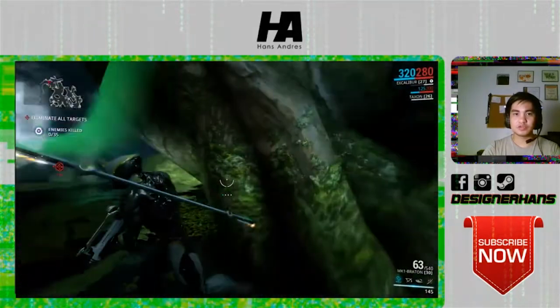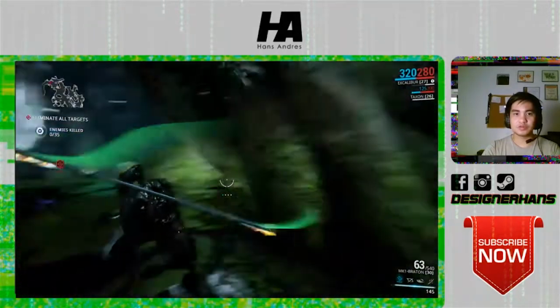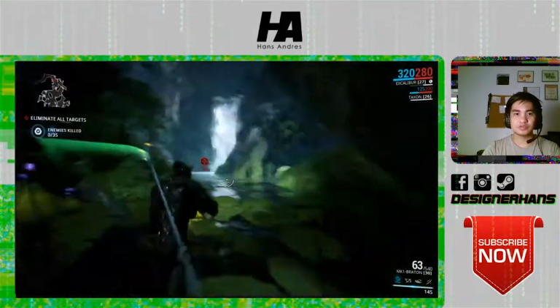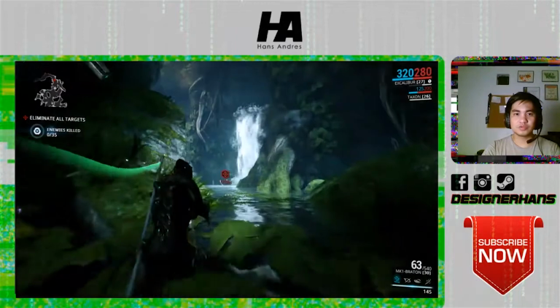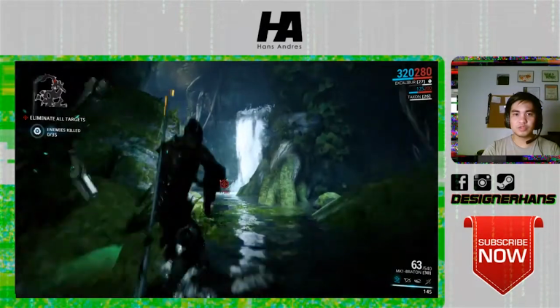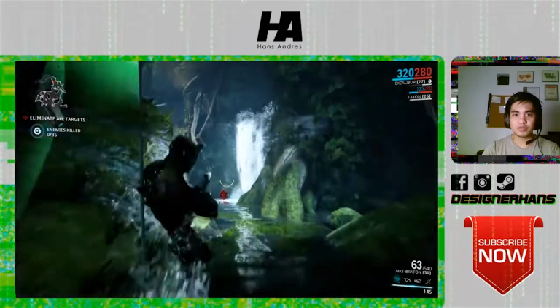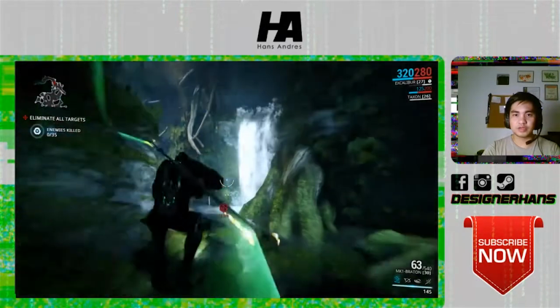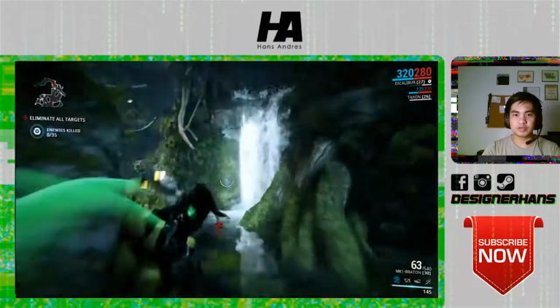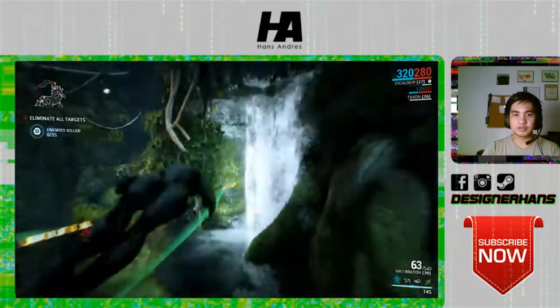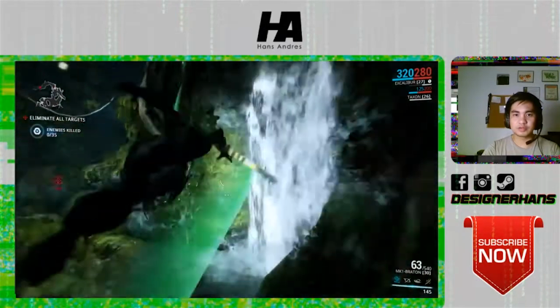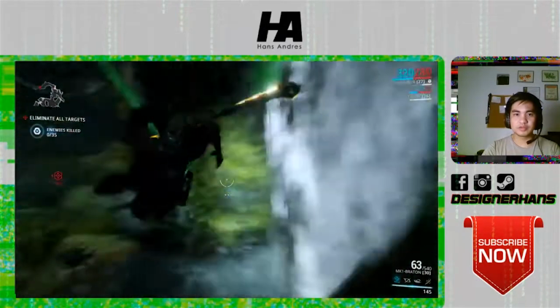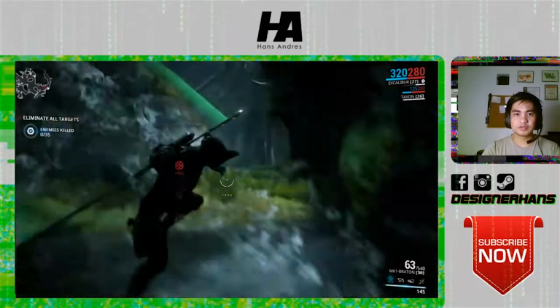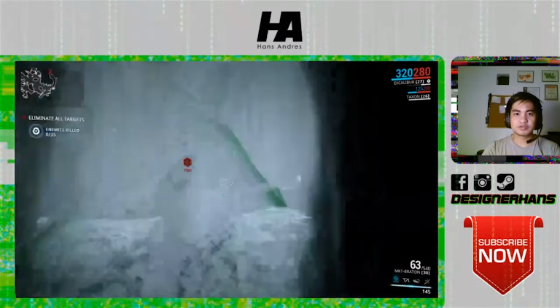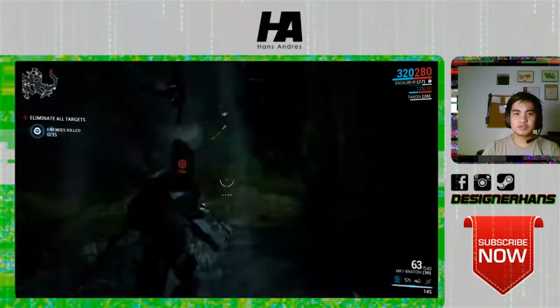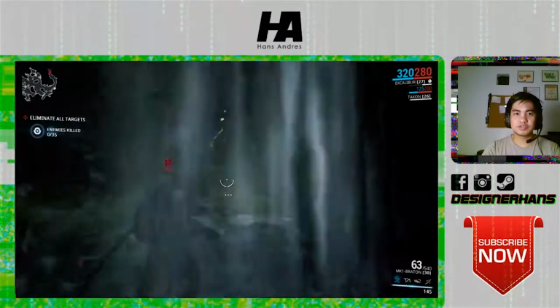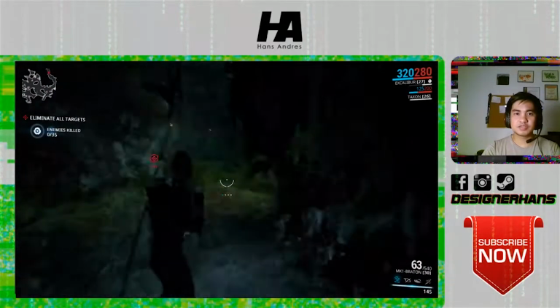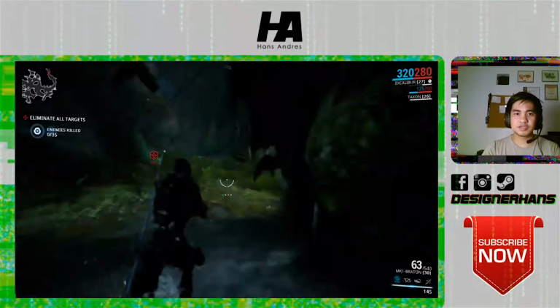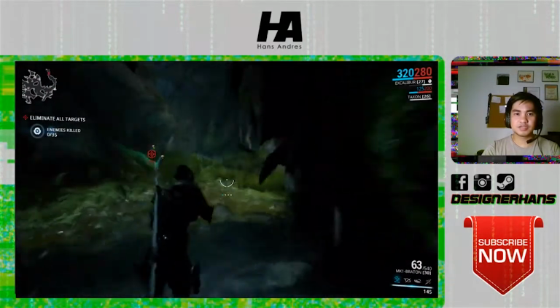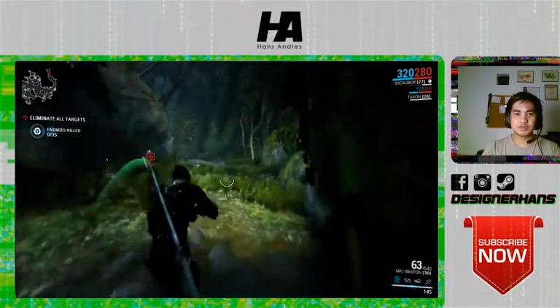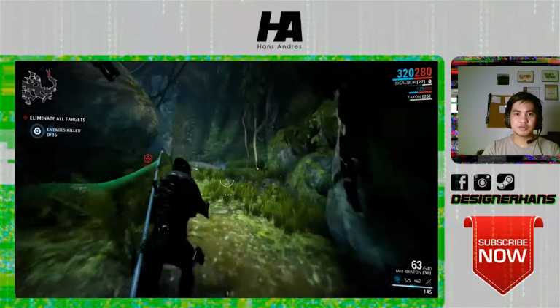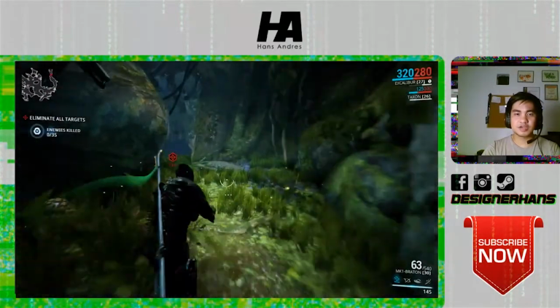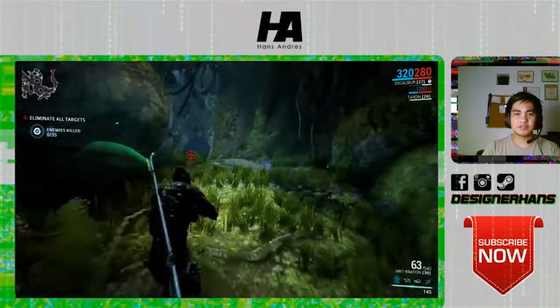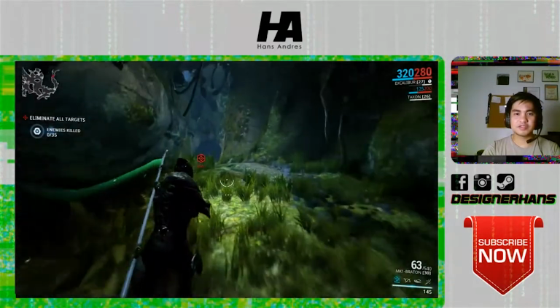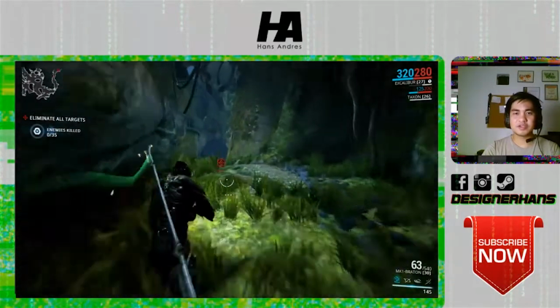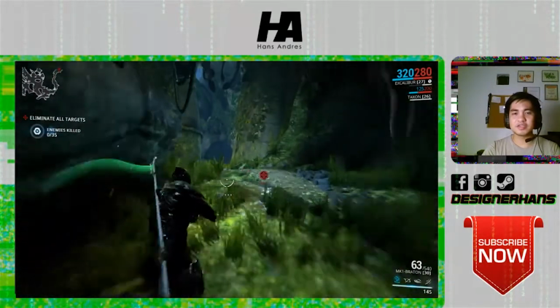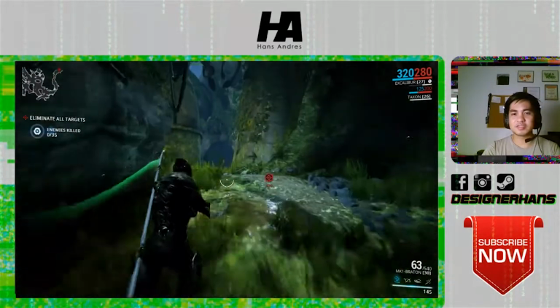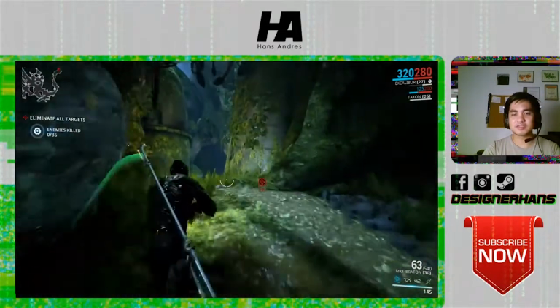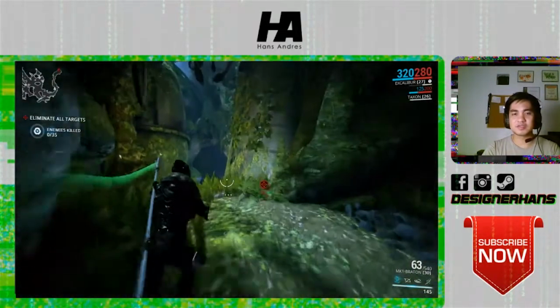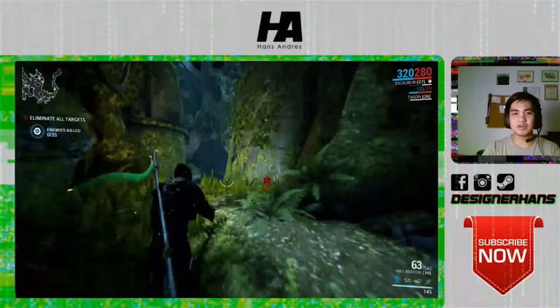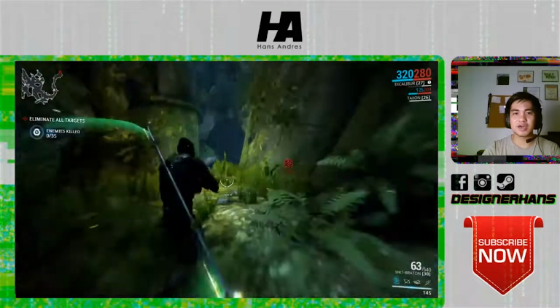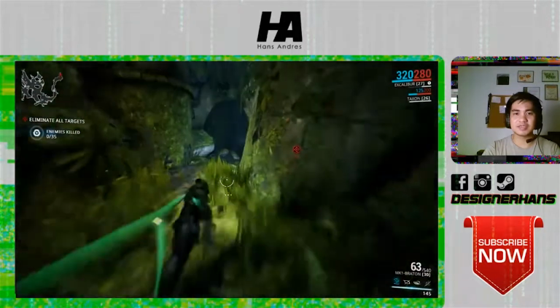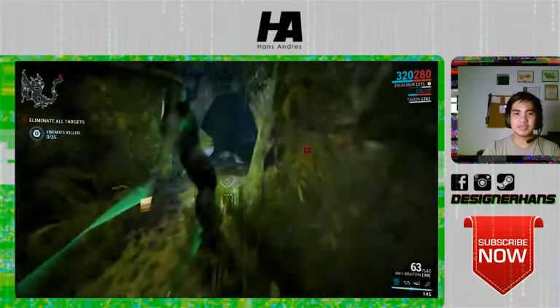As you can see, all the graphics here are on high settings.